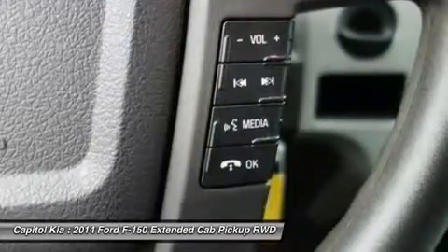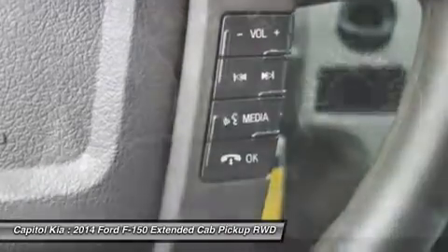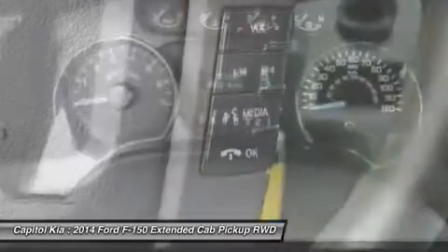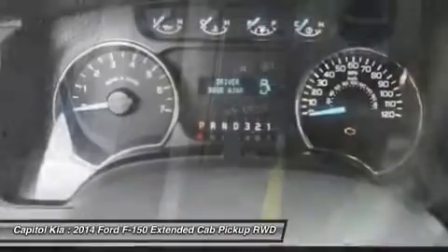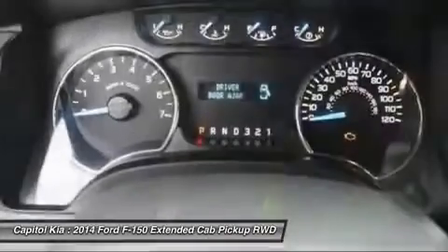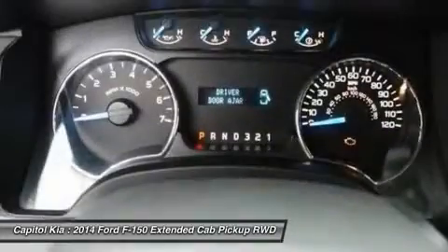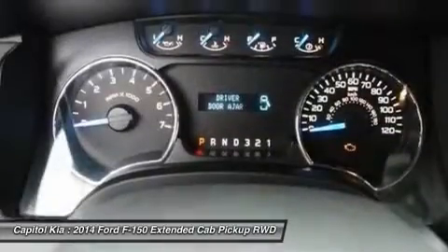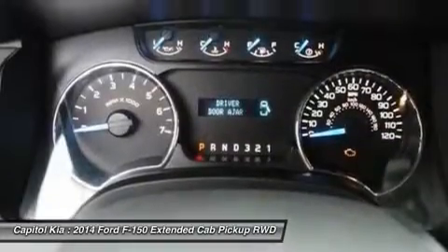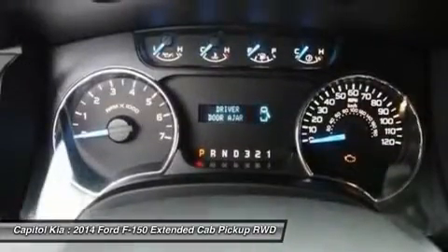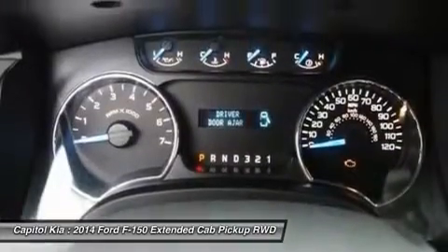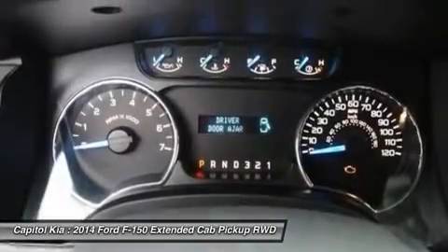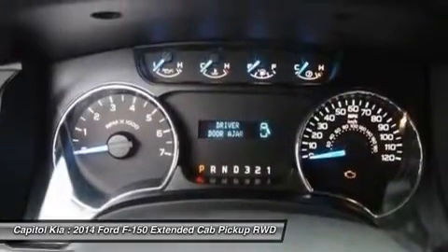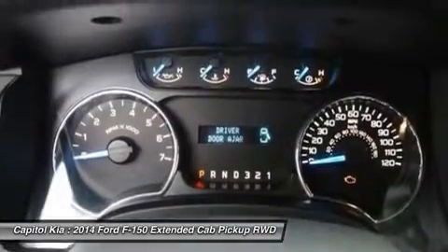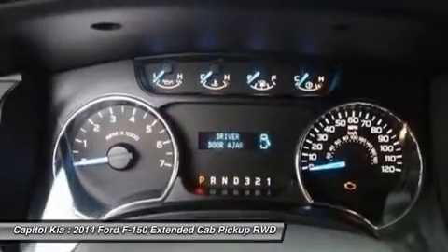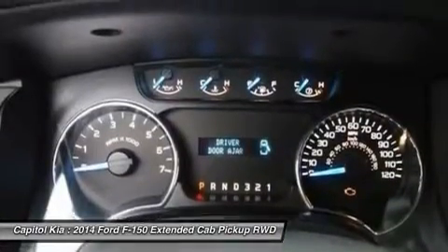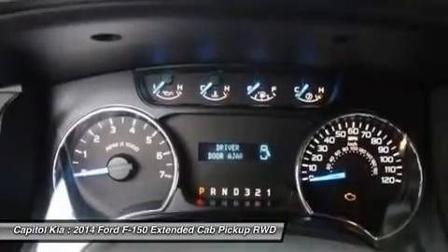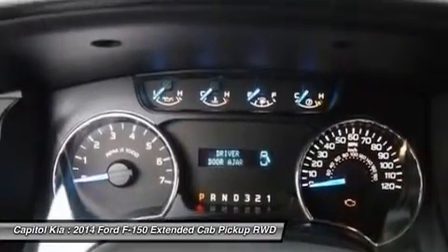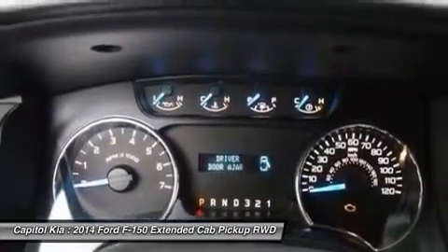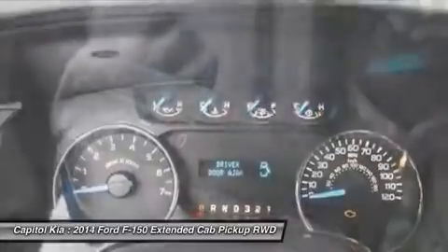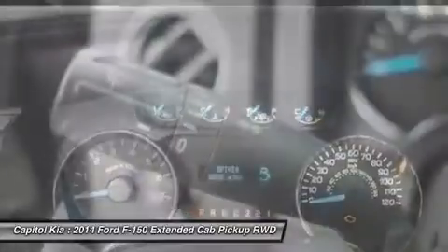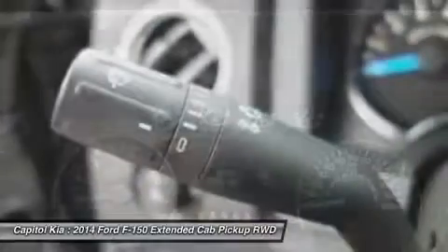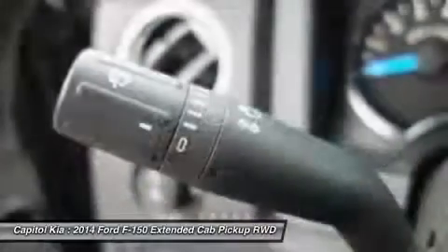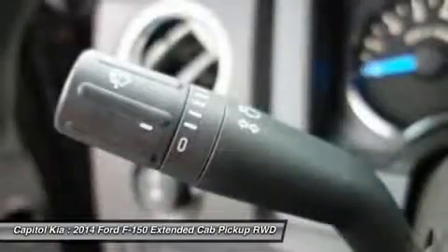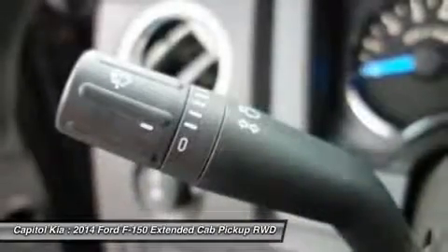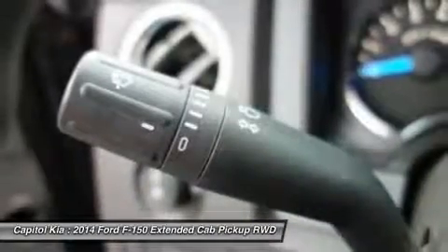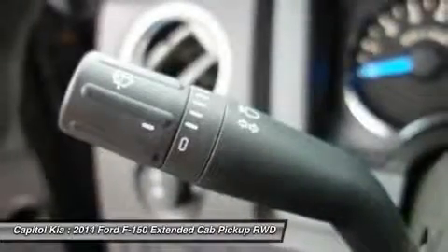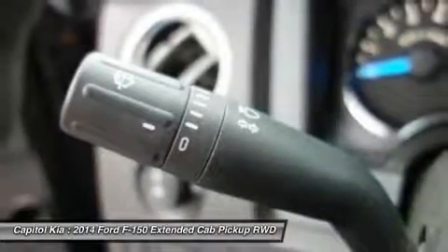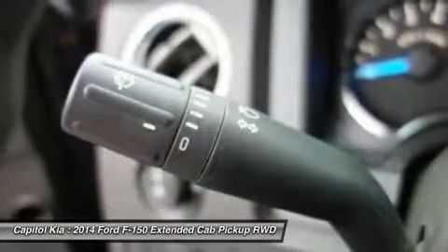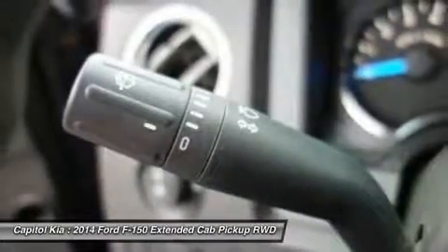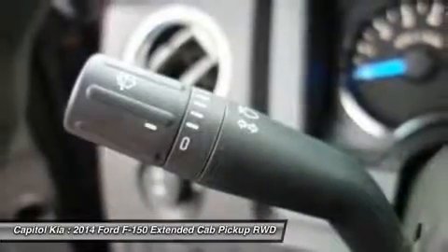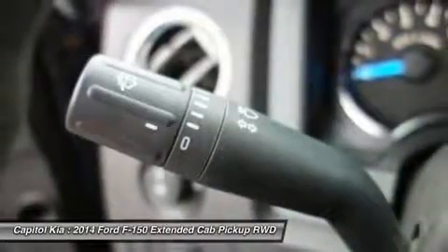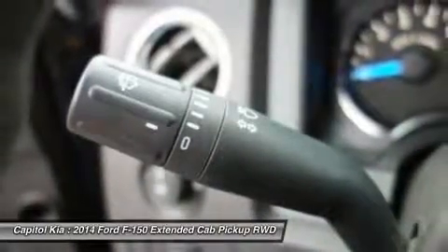a model and configuration for every truck need, a fuel-efficient powertrain lineup, and strong towing and payload ratings.